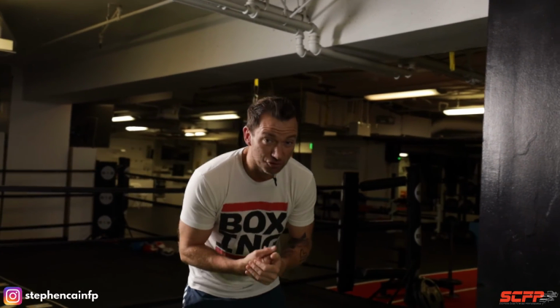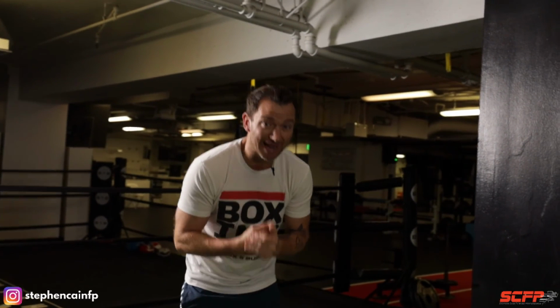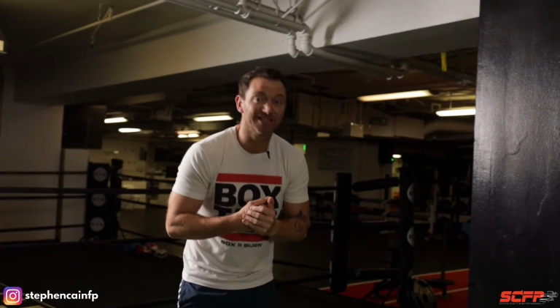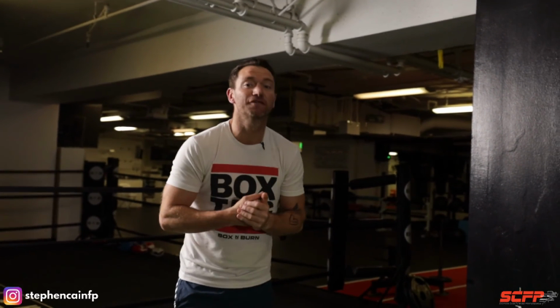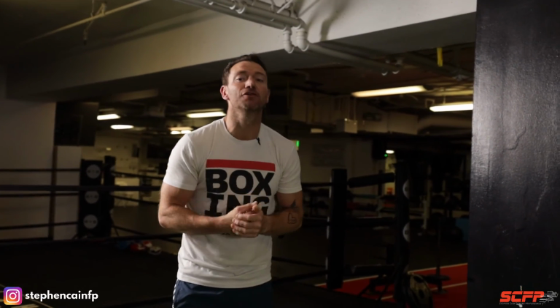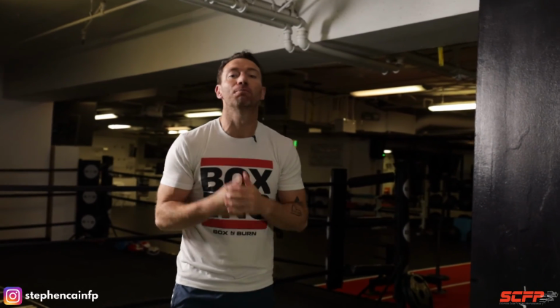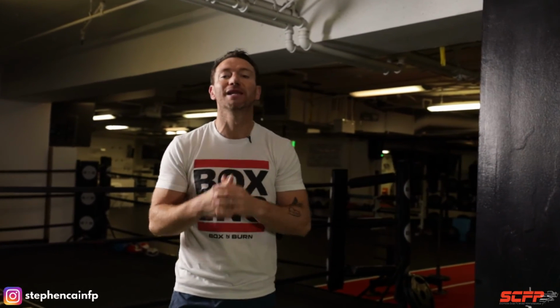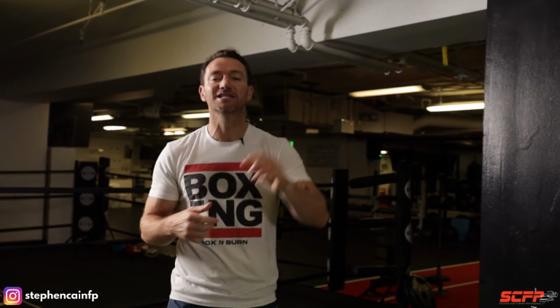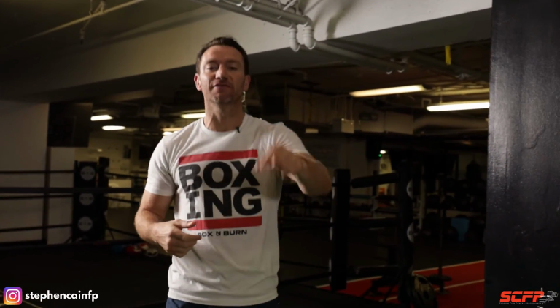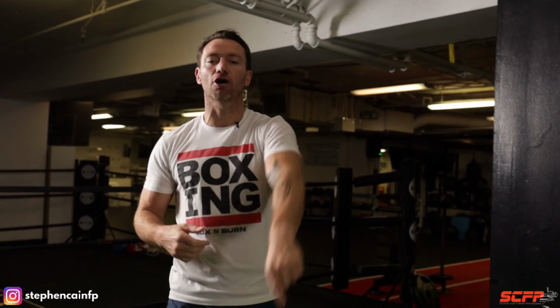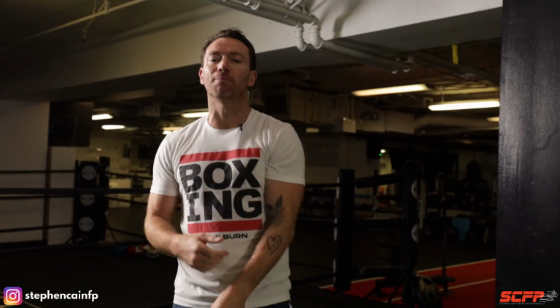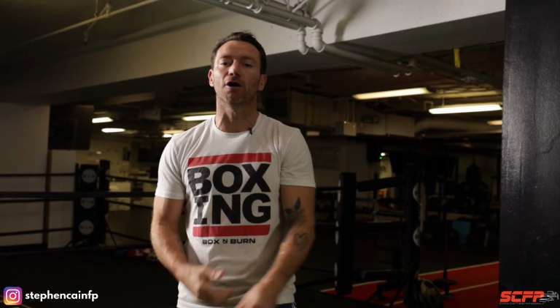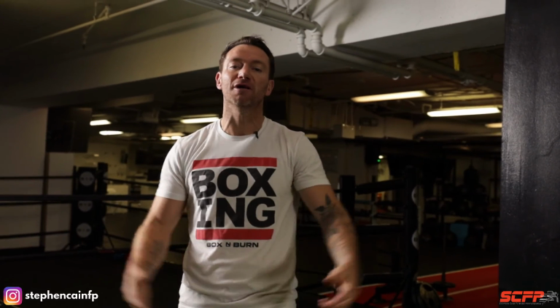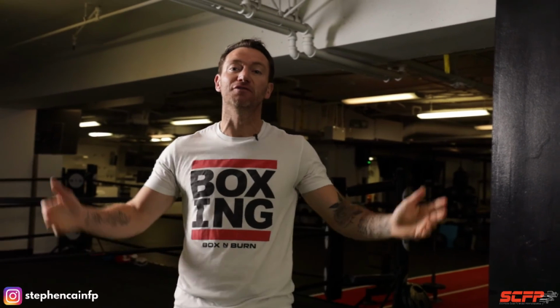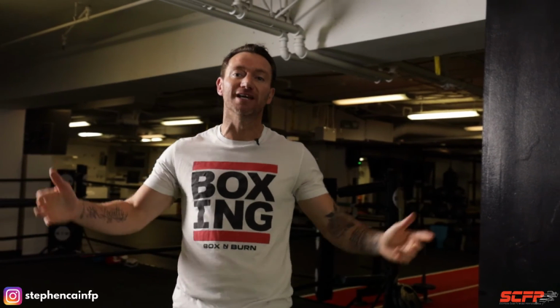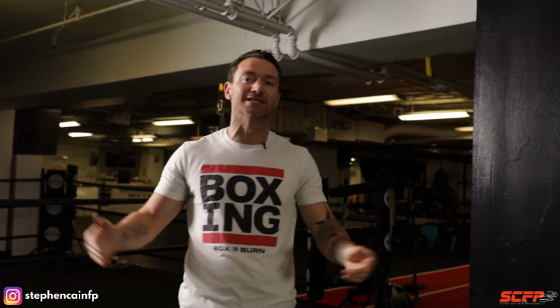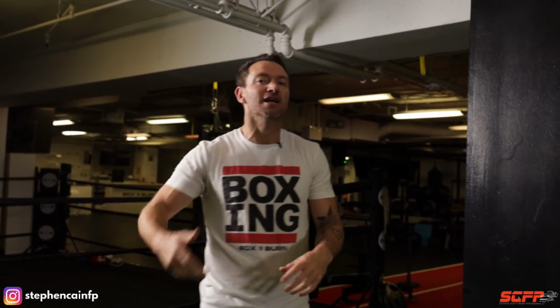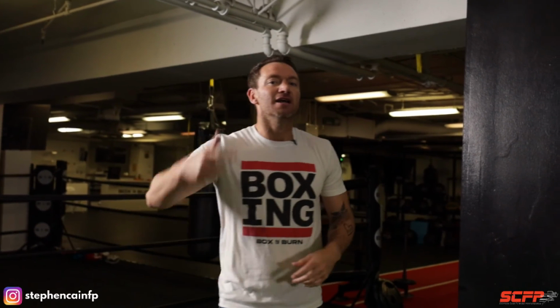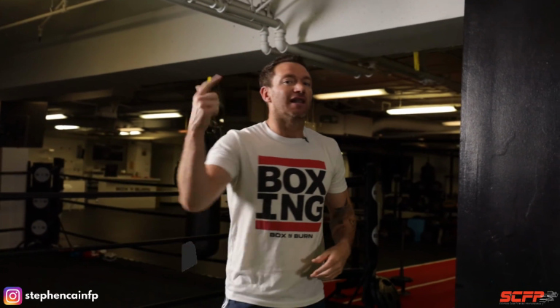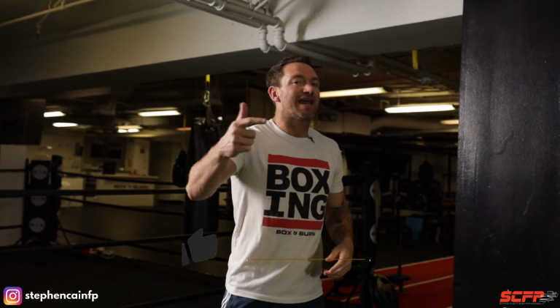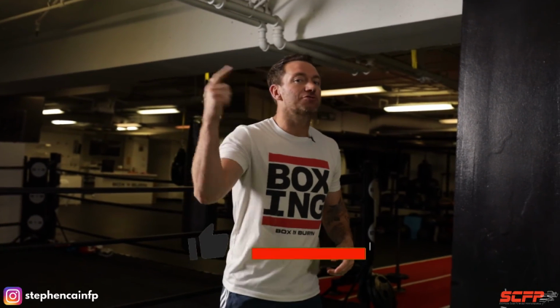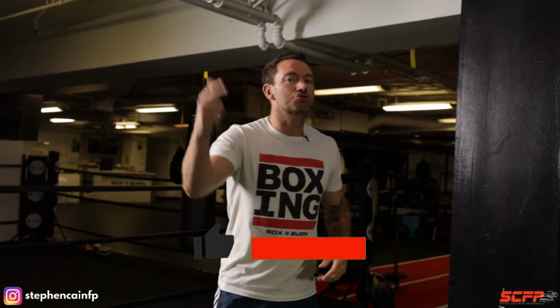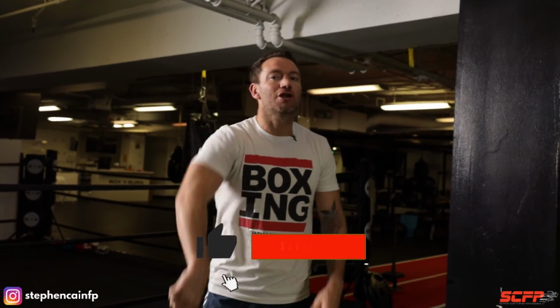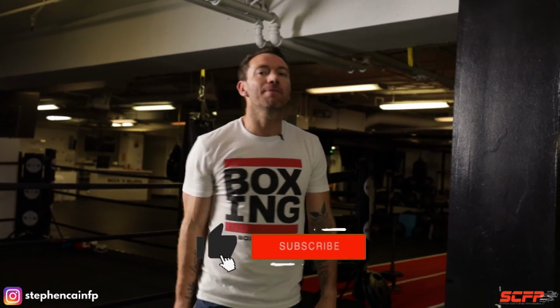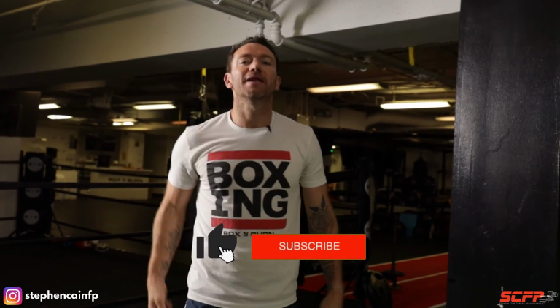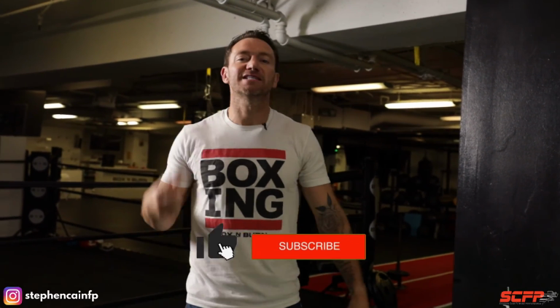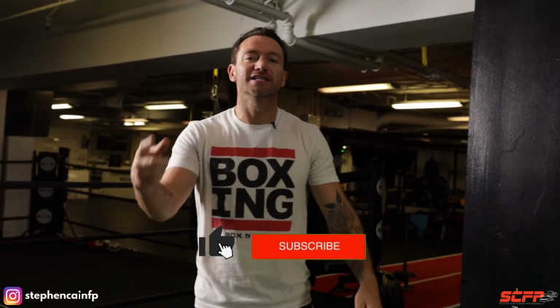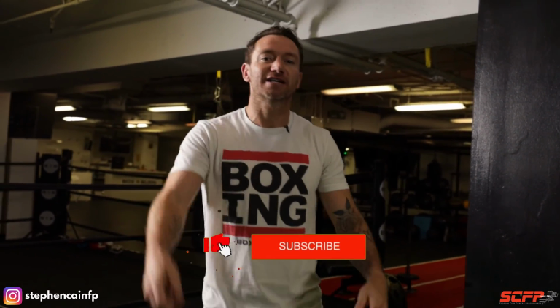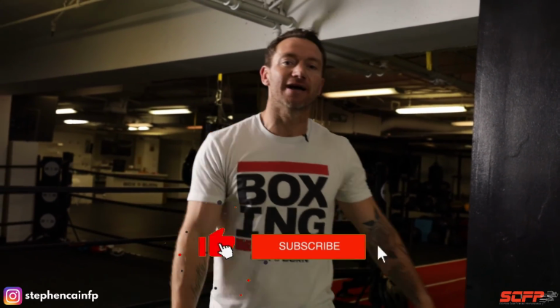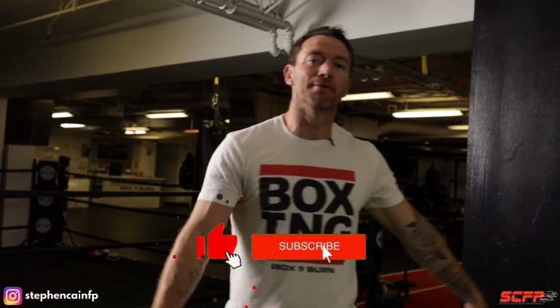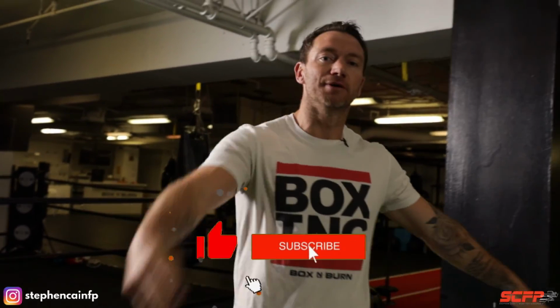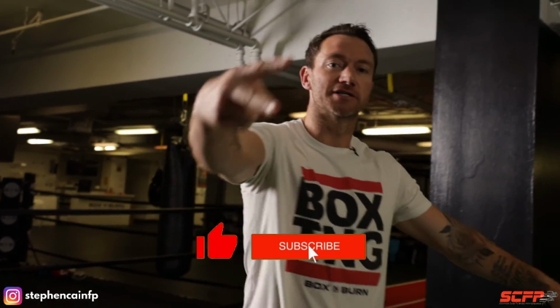Guys, if you like this video, please leave a comment below. Like and subscribe, and I'll see you next time. Peace.